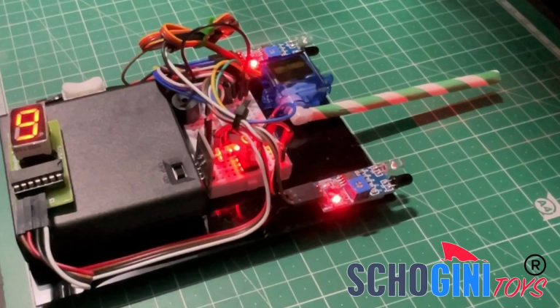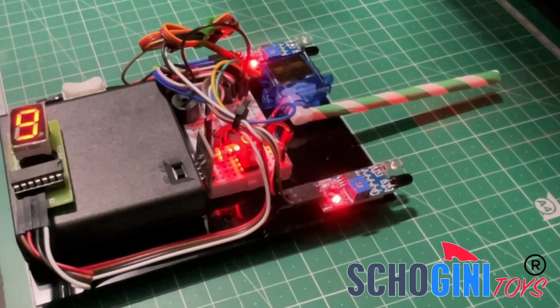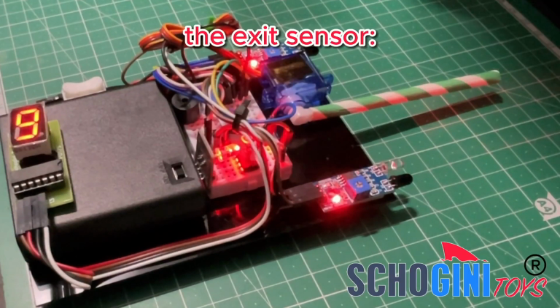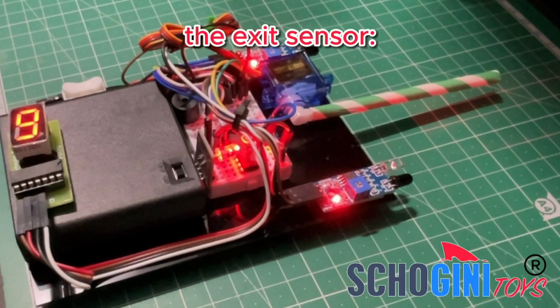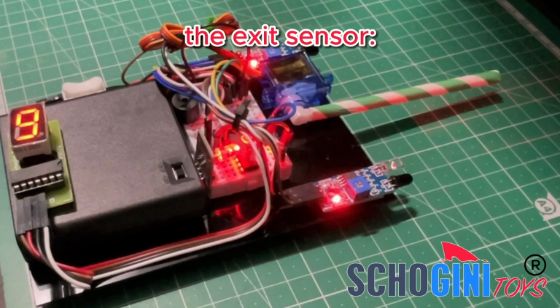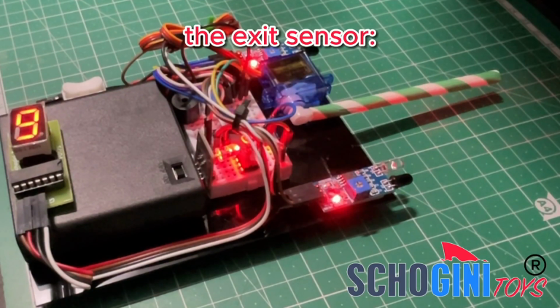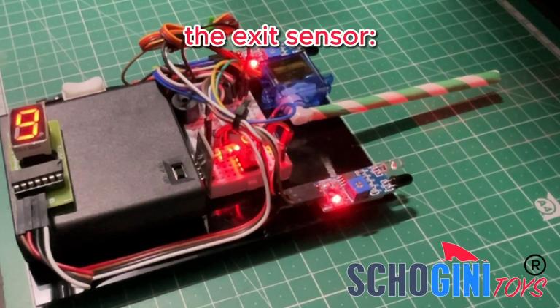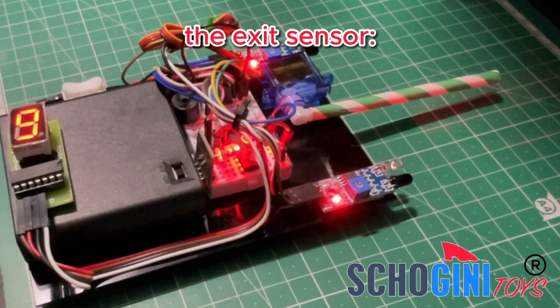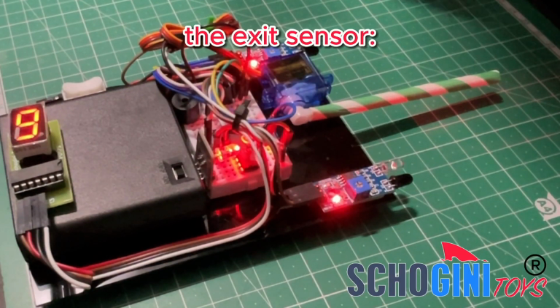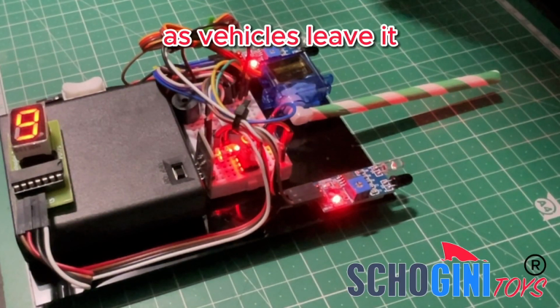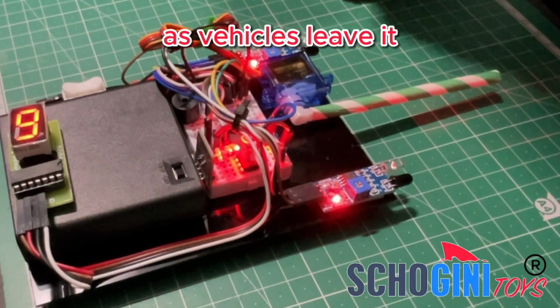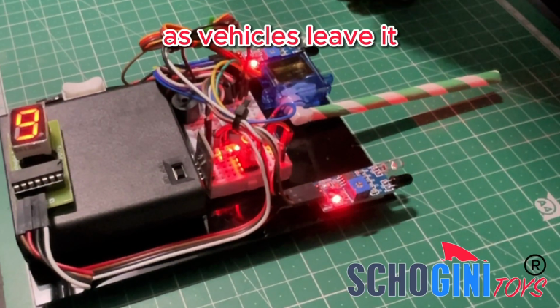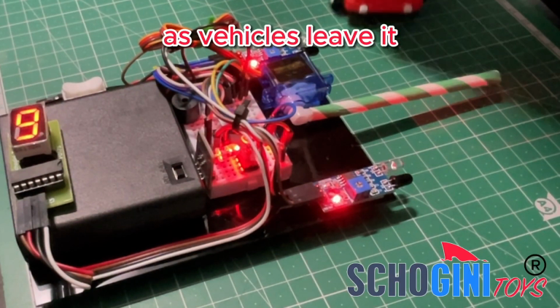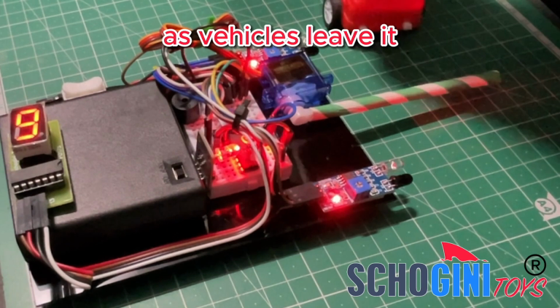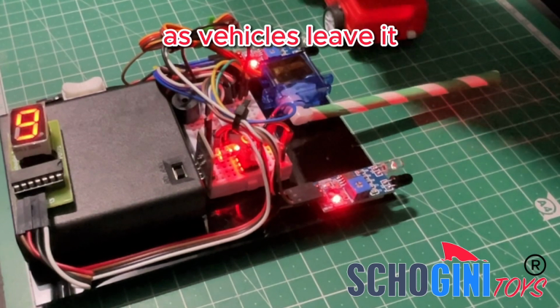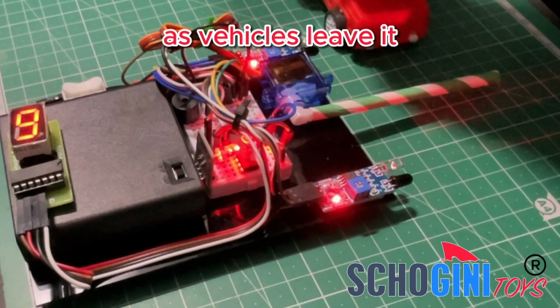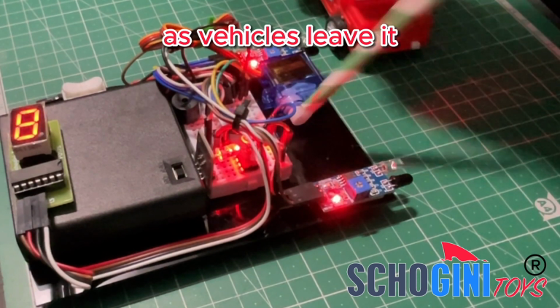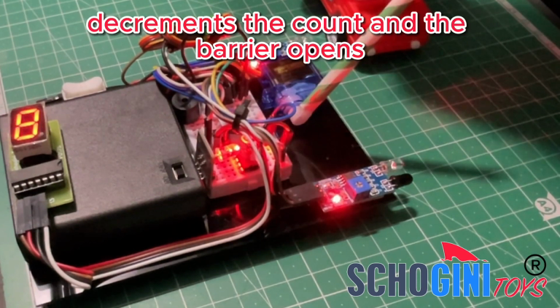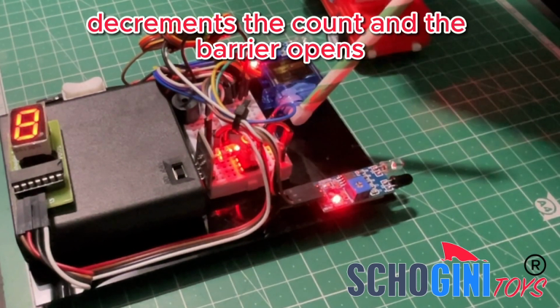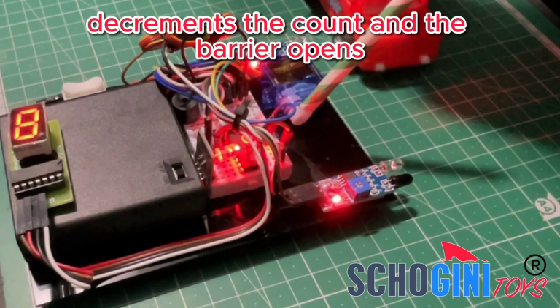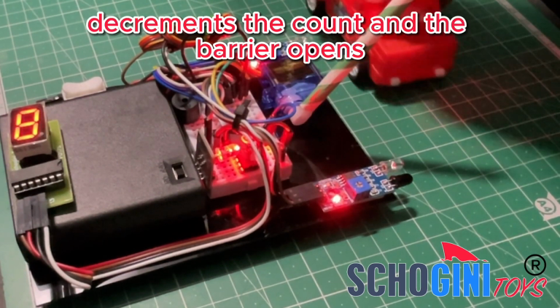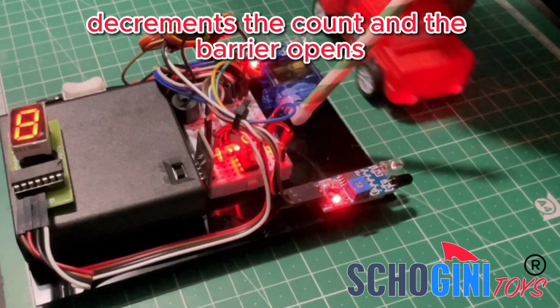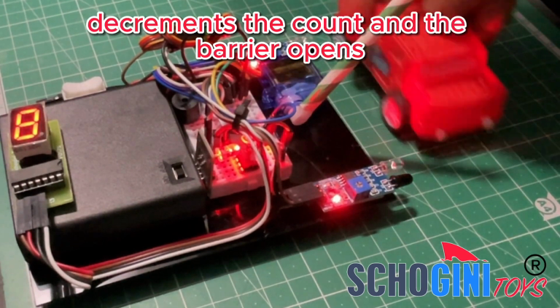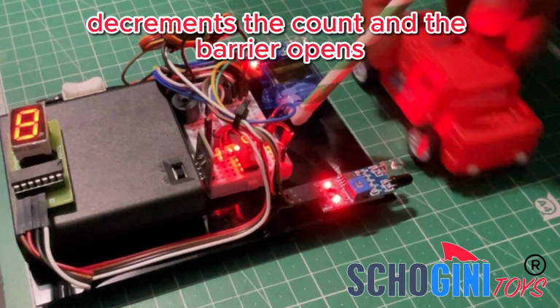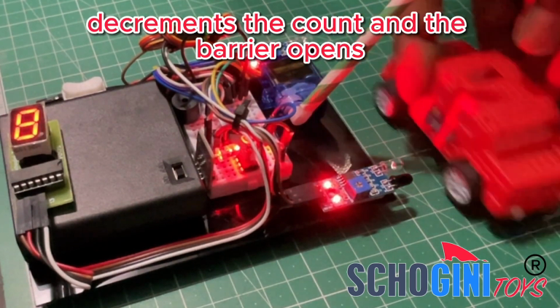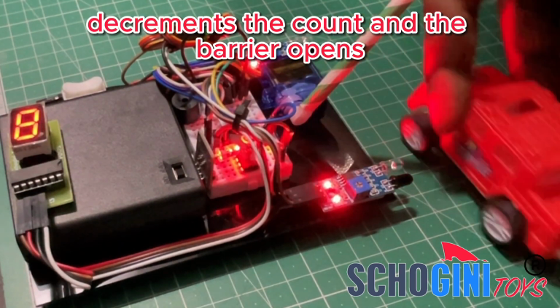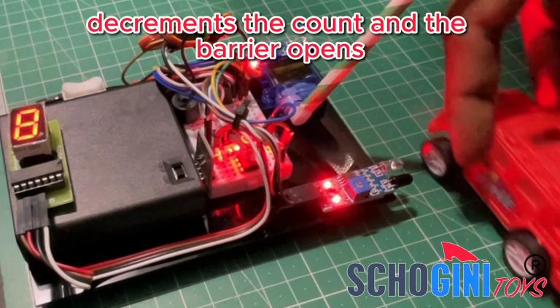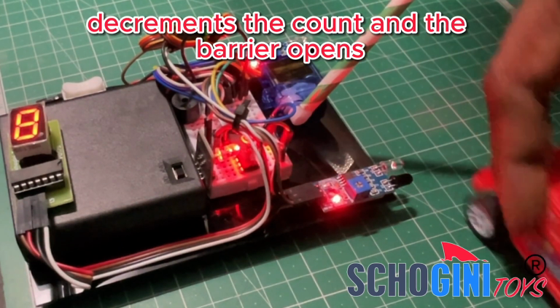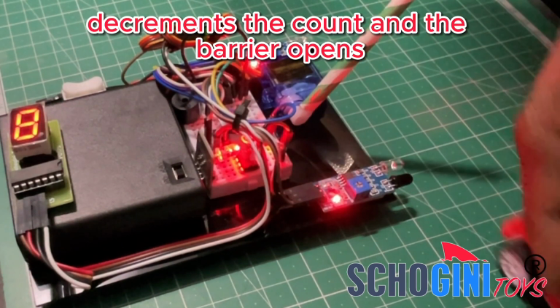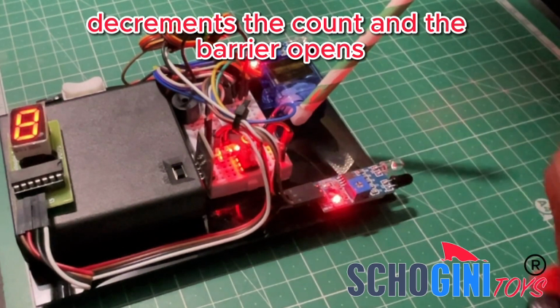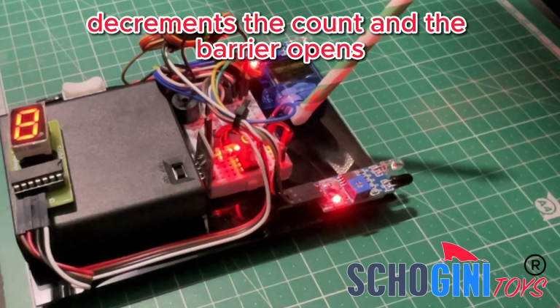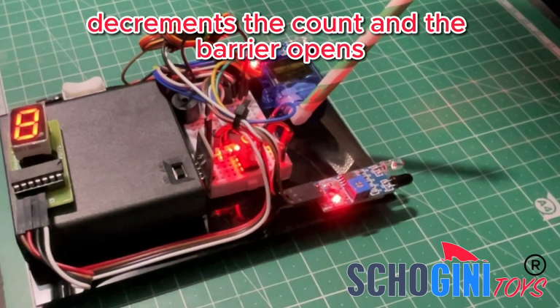The exit sensor — as vehicles leave, it decrements the count and the barrier opens.